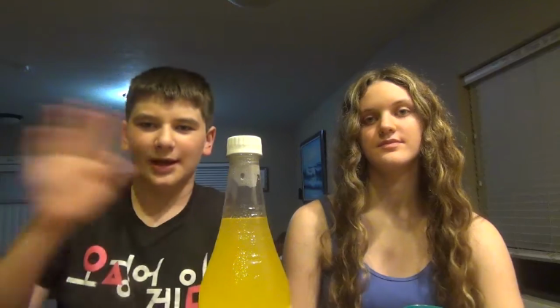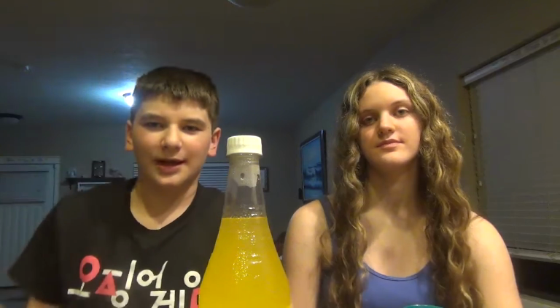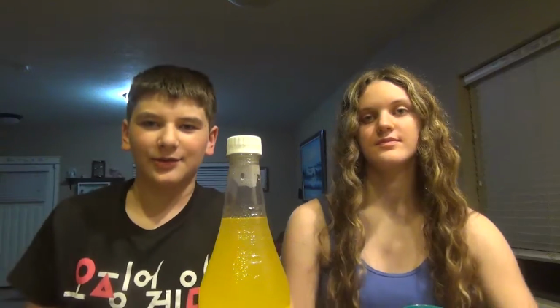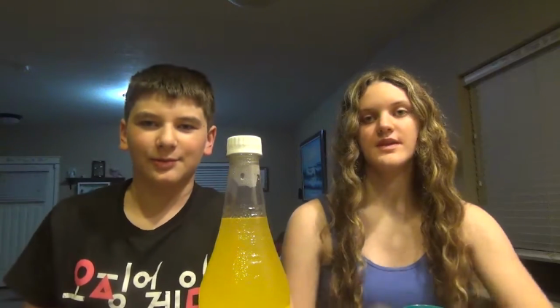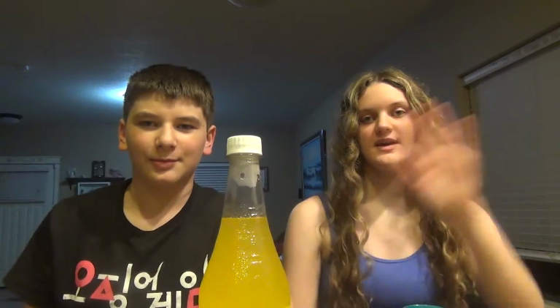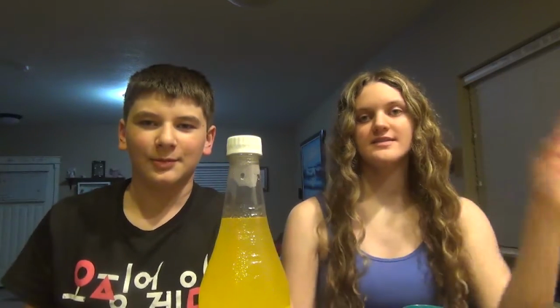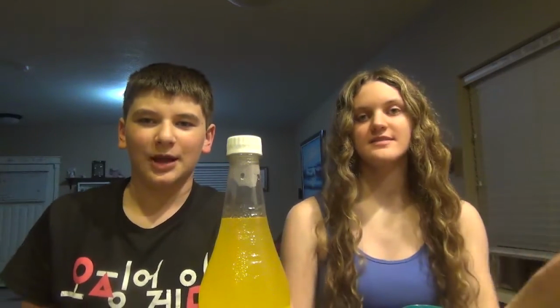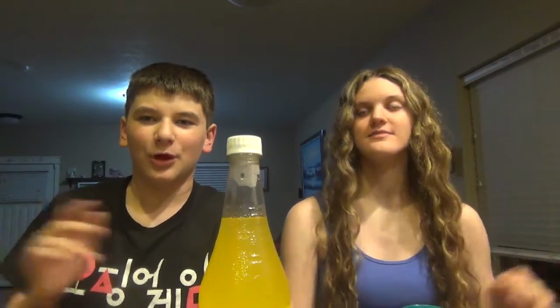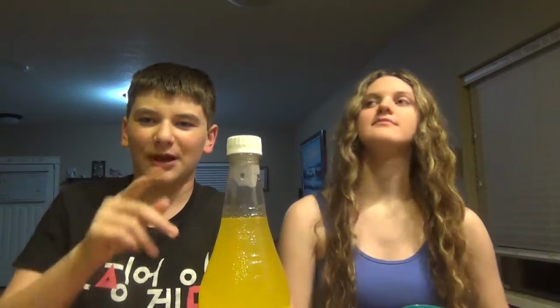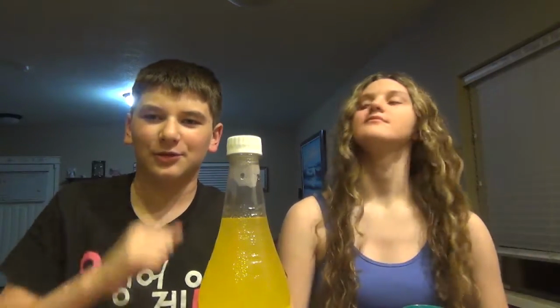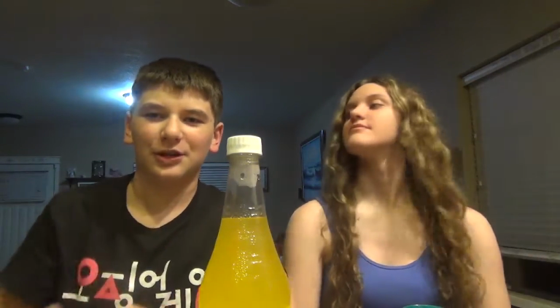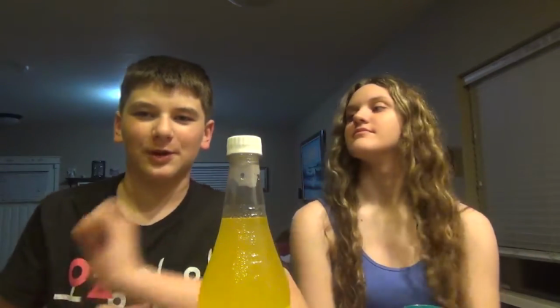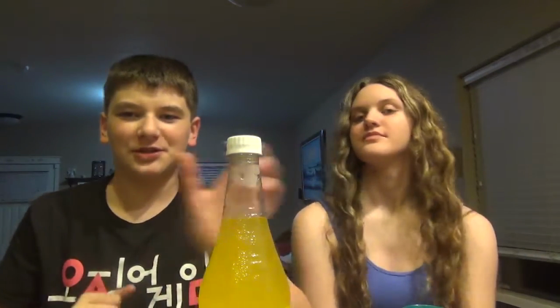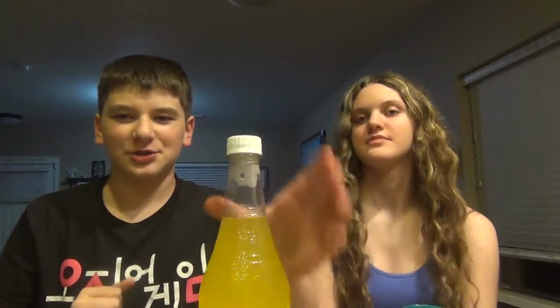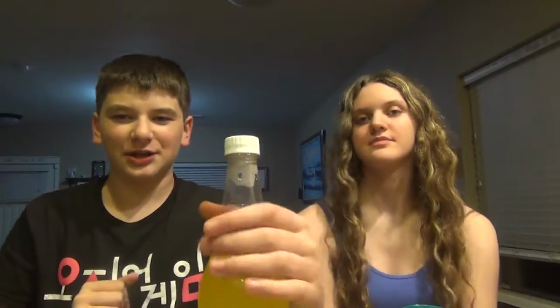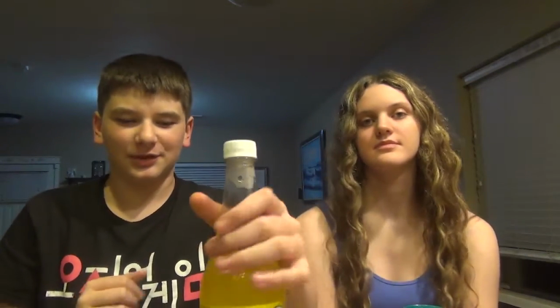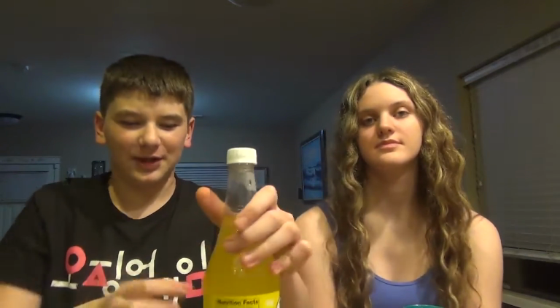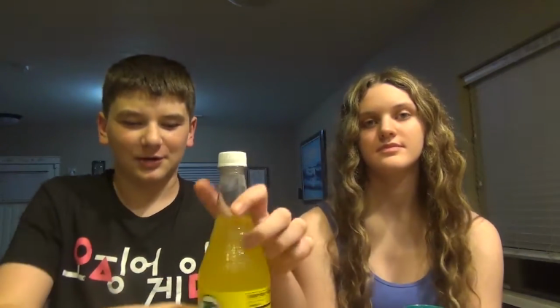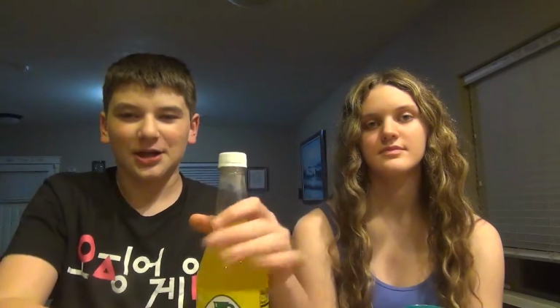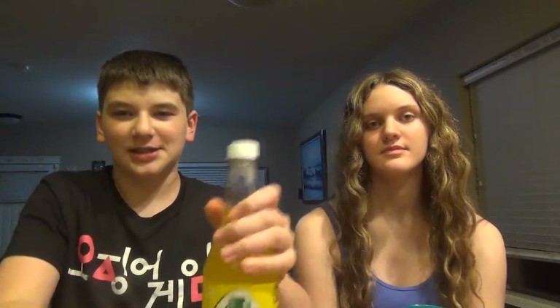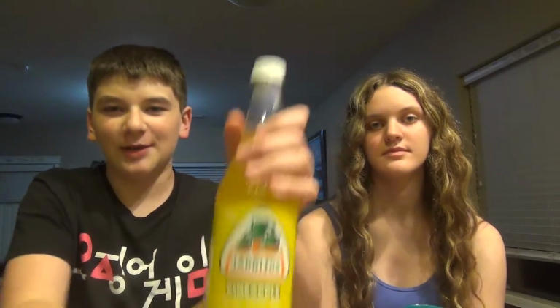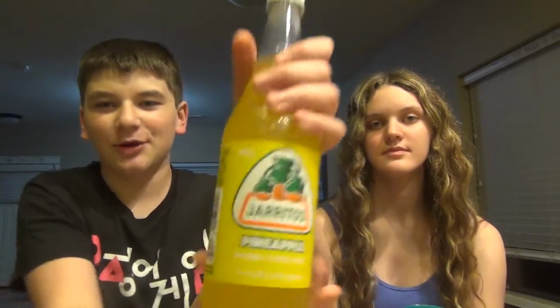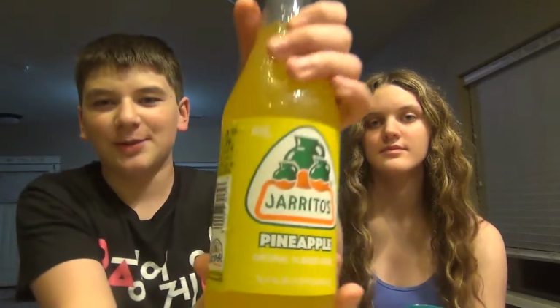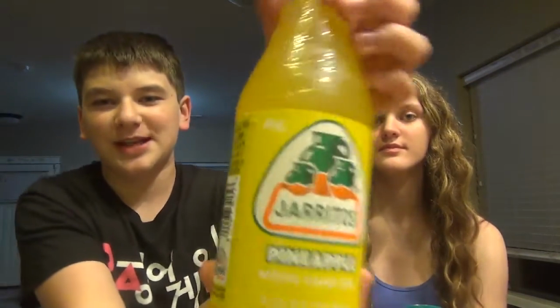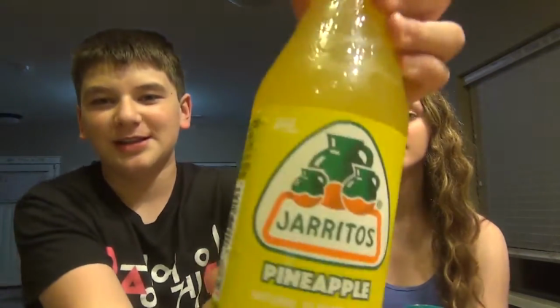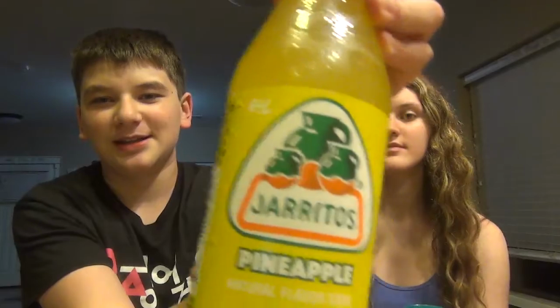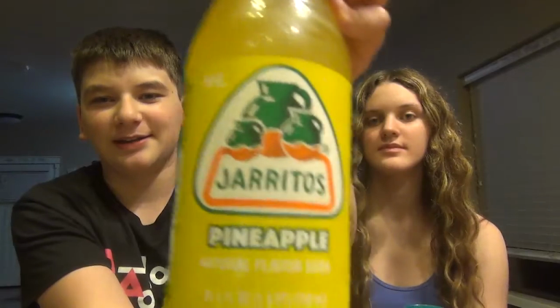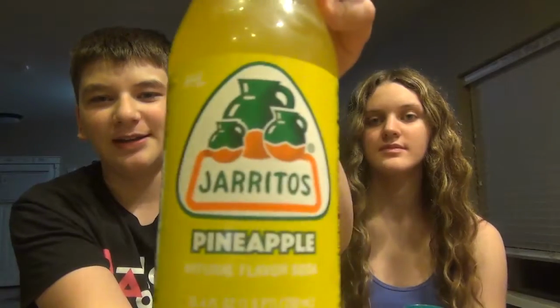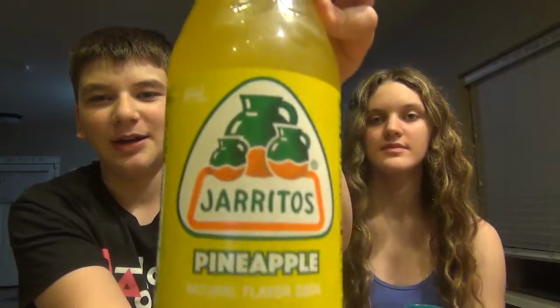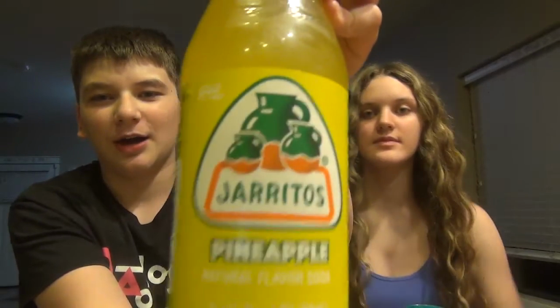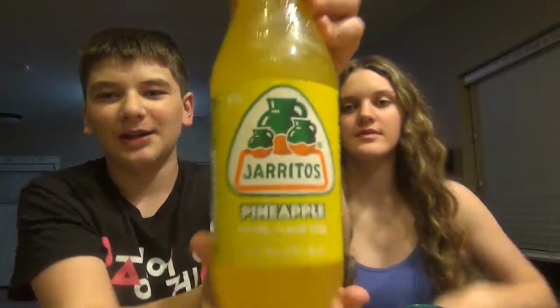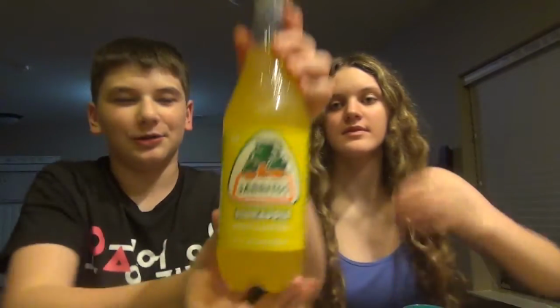Hey guys, and welcome back to another Relative Shenanigans video. Today we're going to be testing Jarritos.